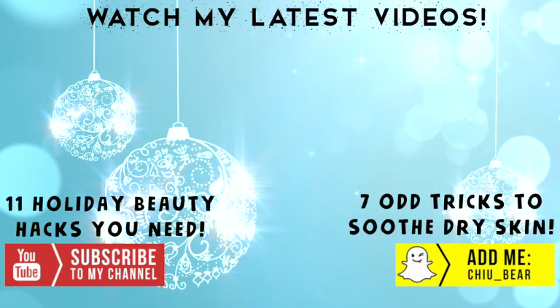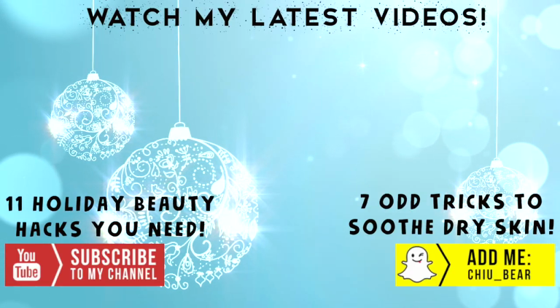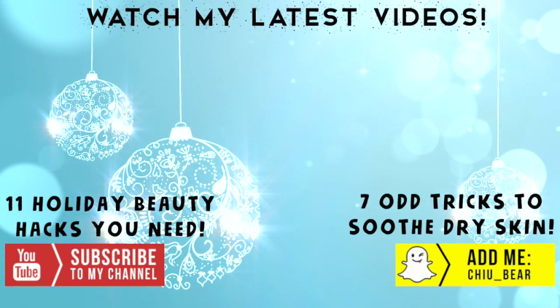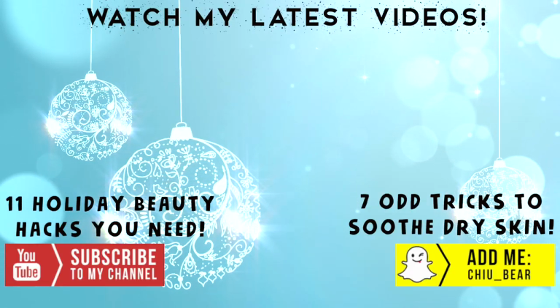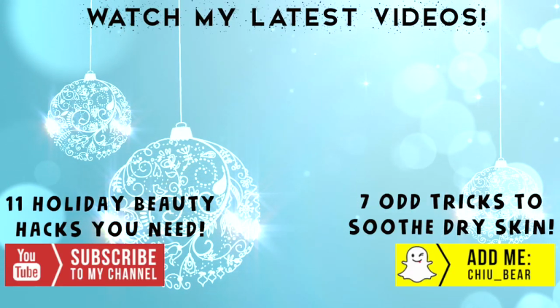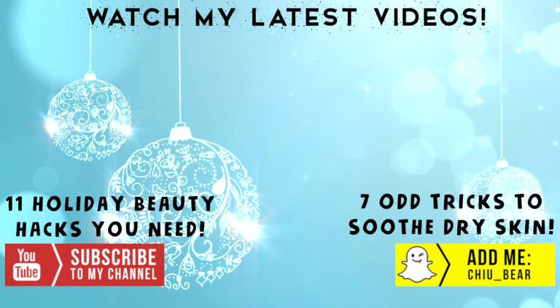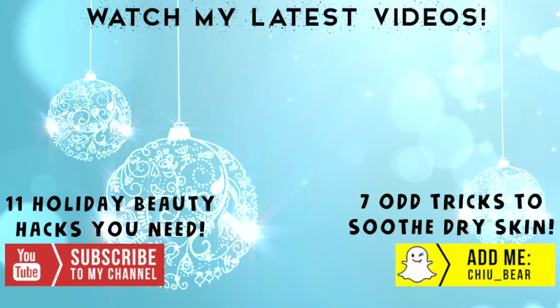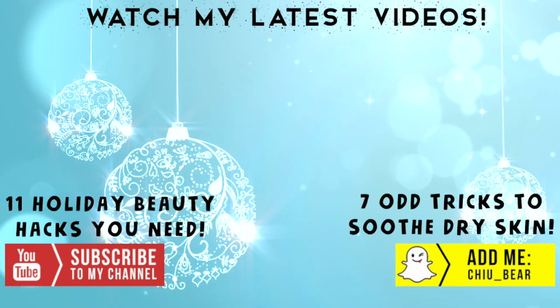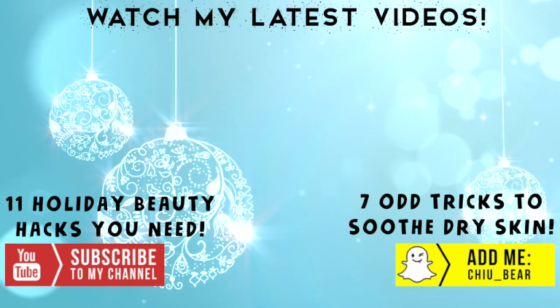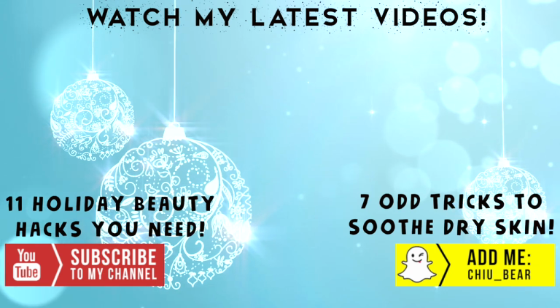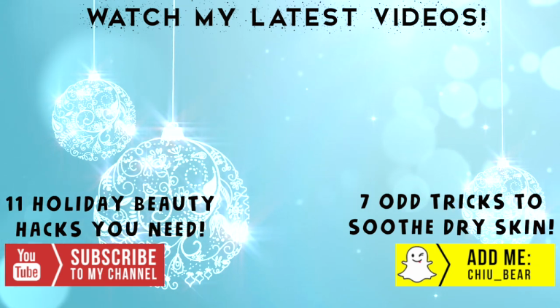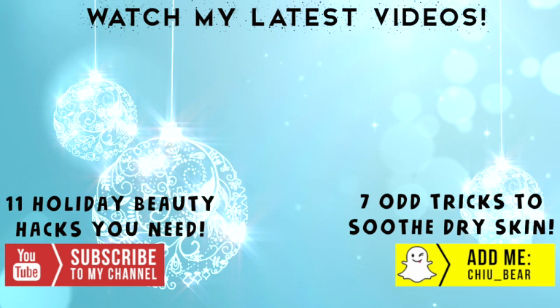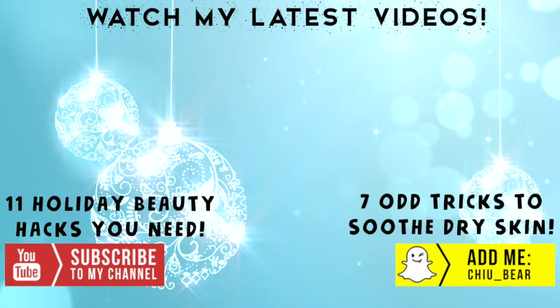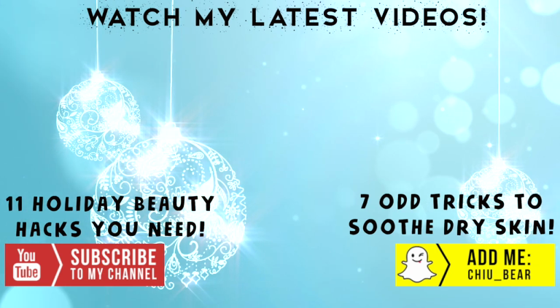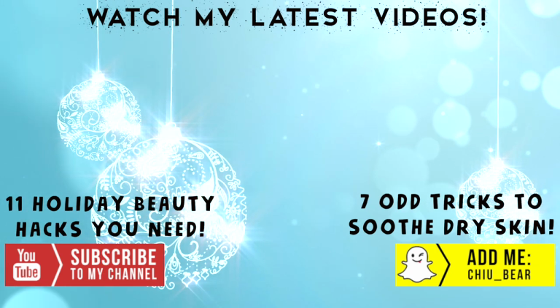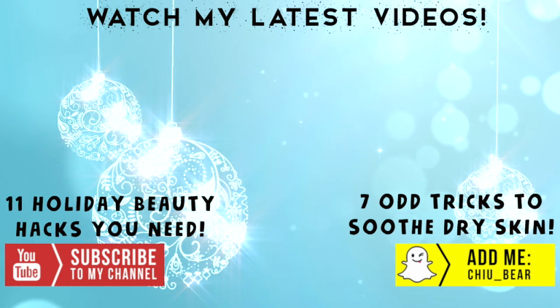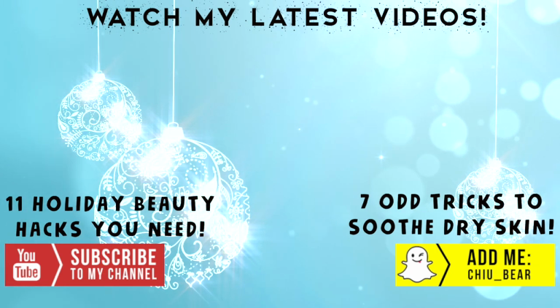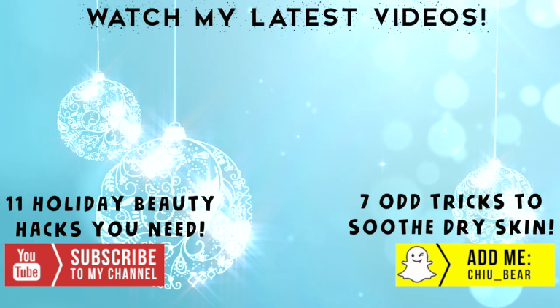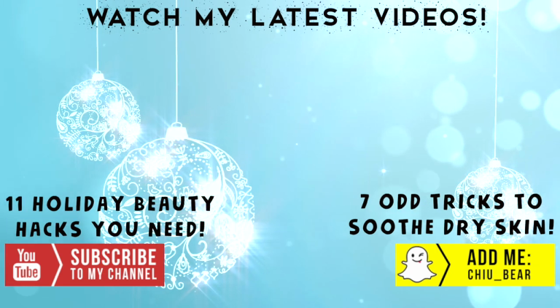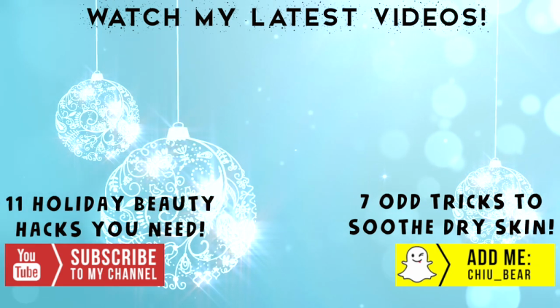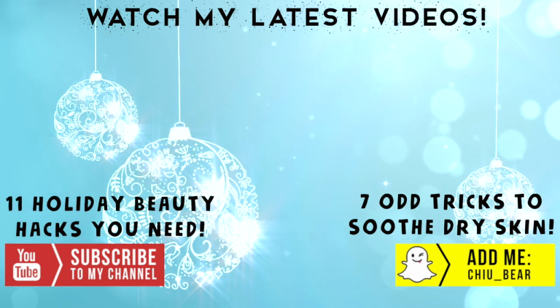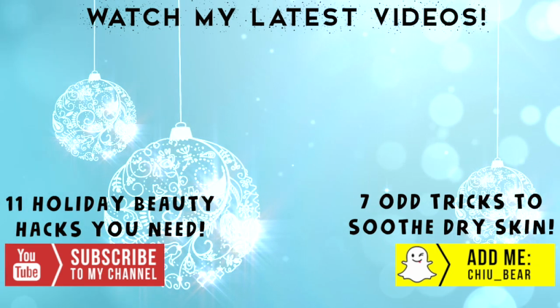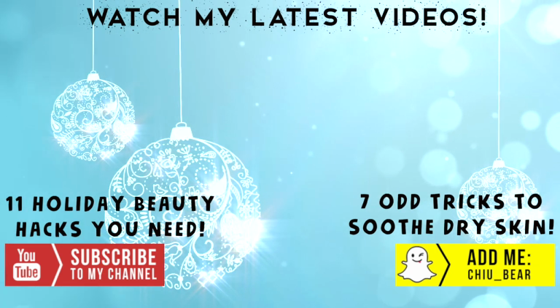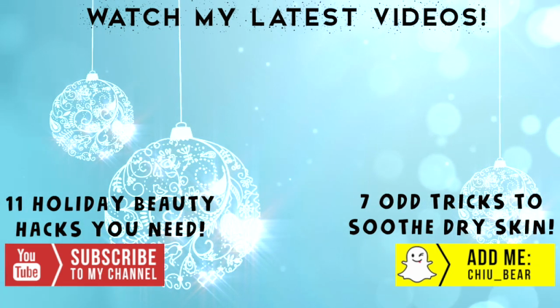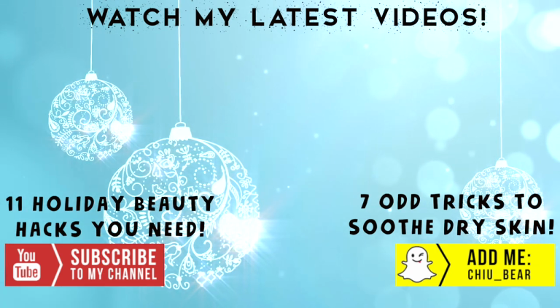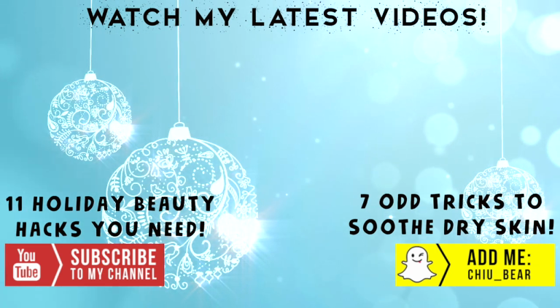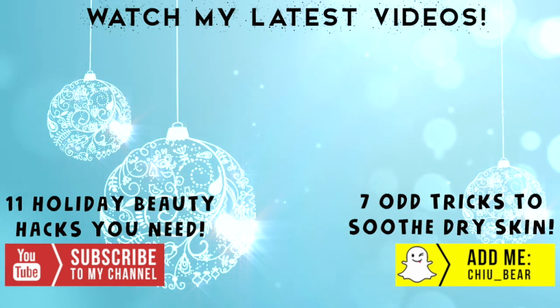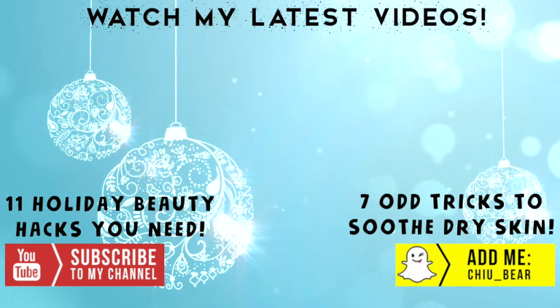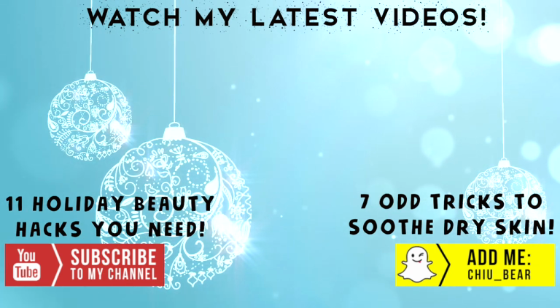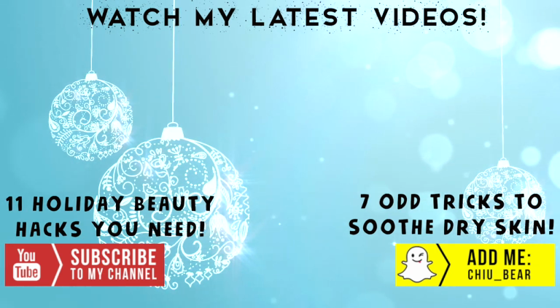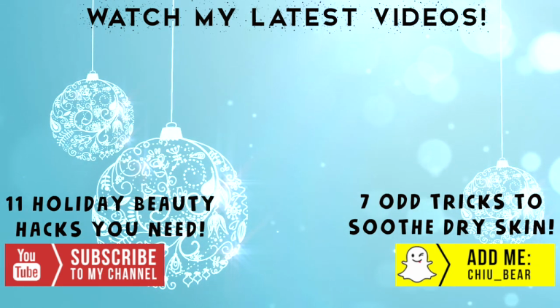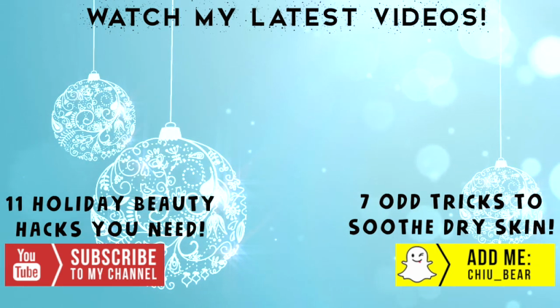Be sure to watch my latest two videos for even more chances to win a giveaway — see you guys over there!